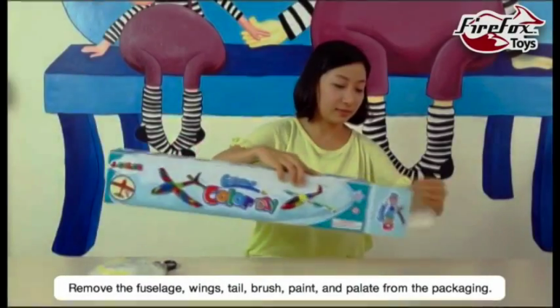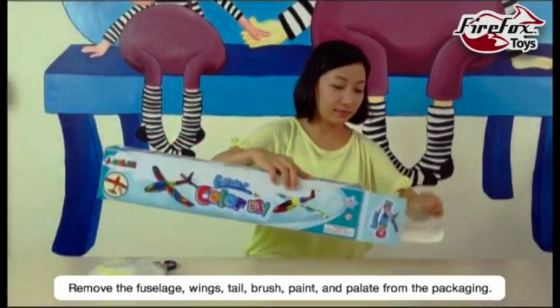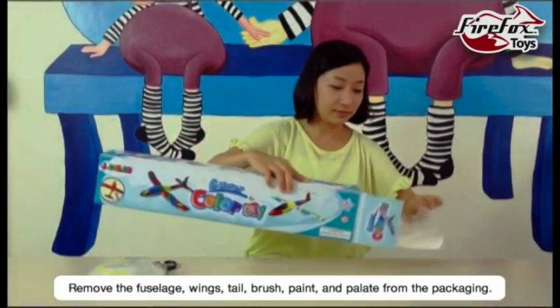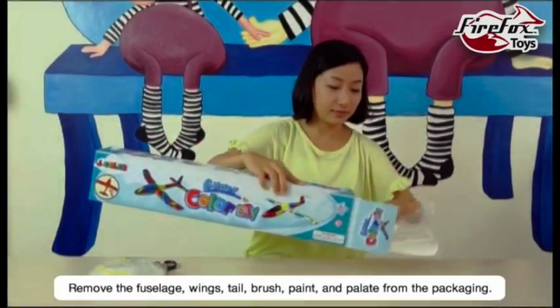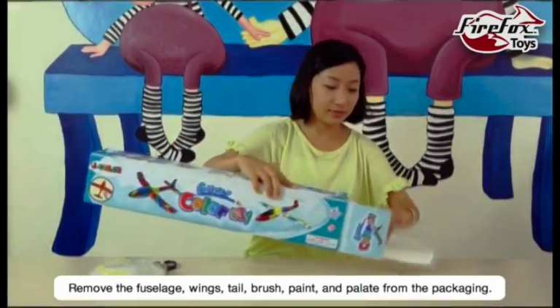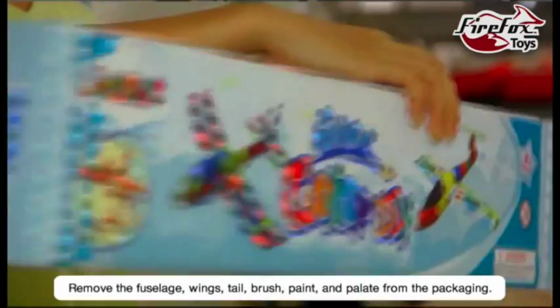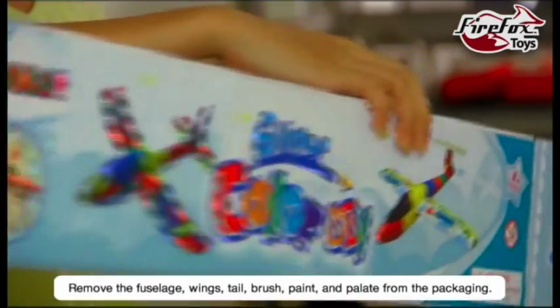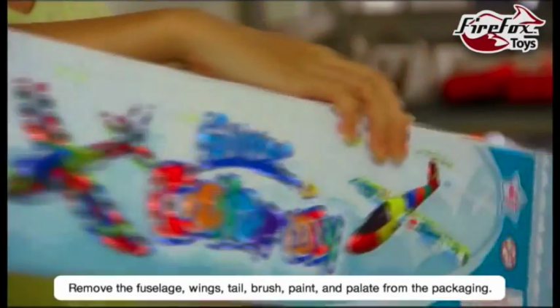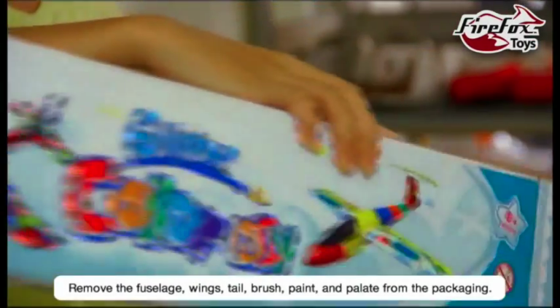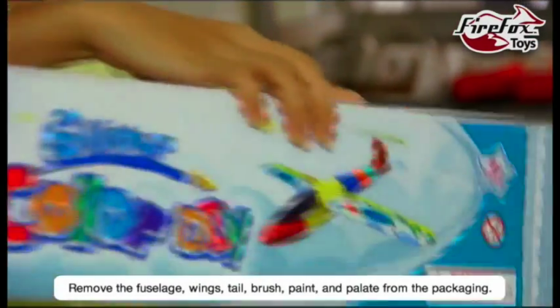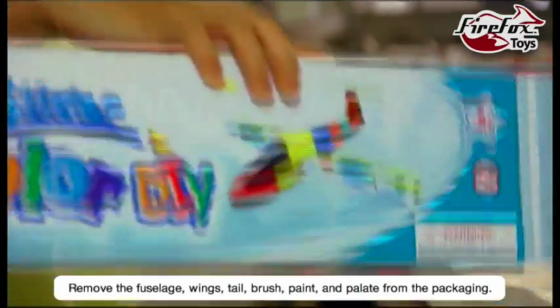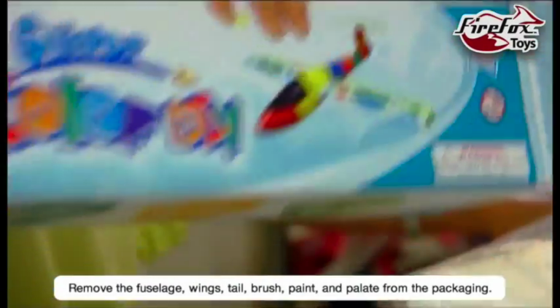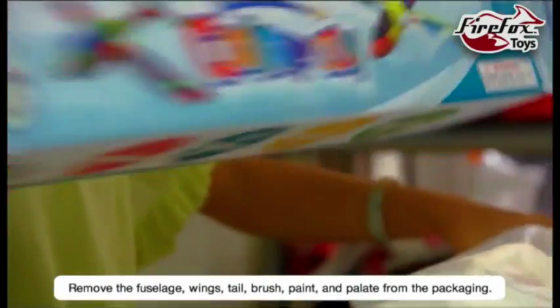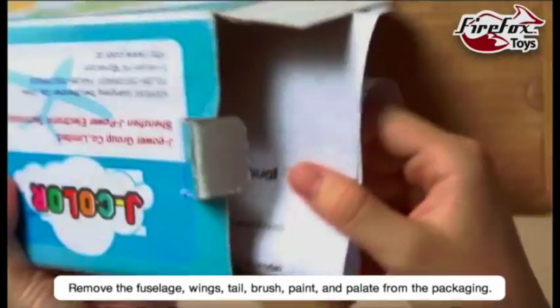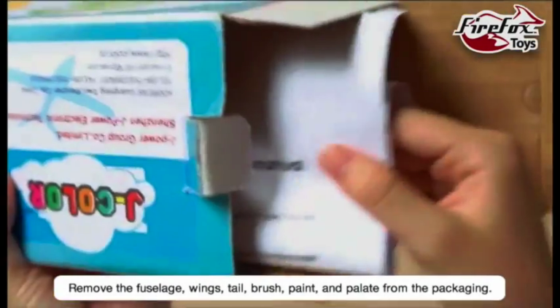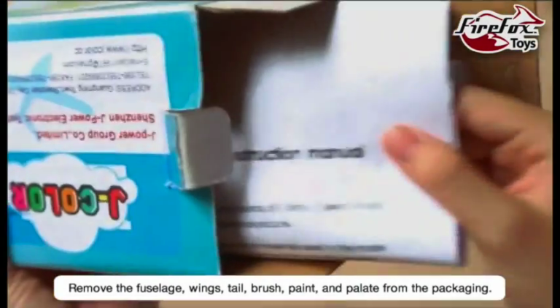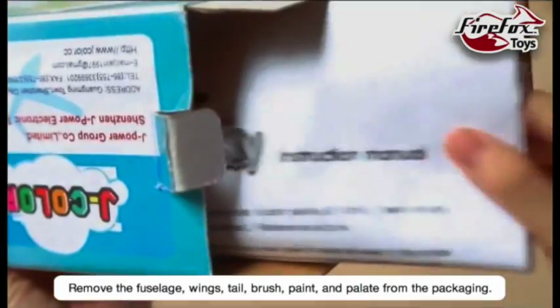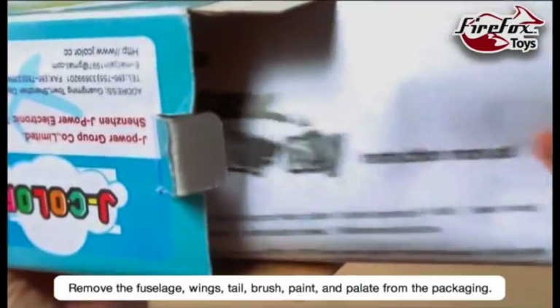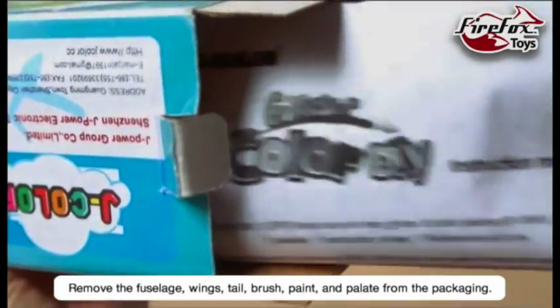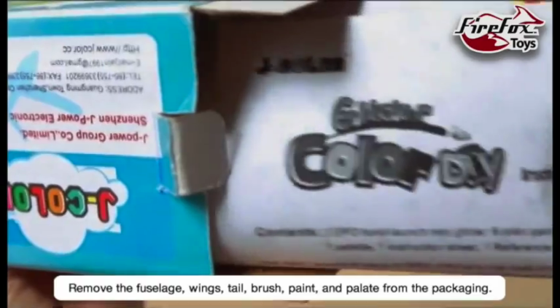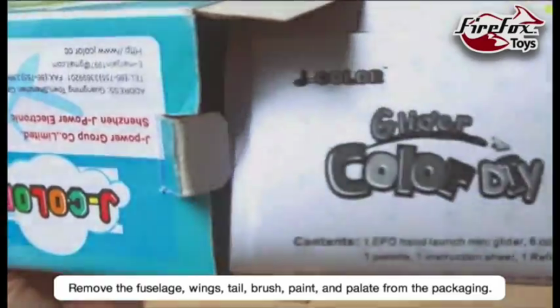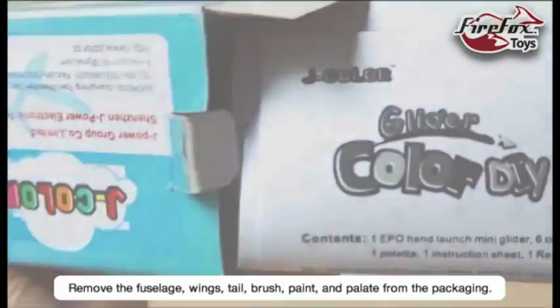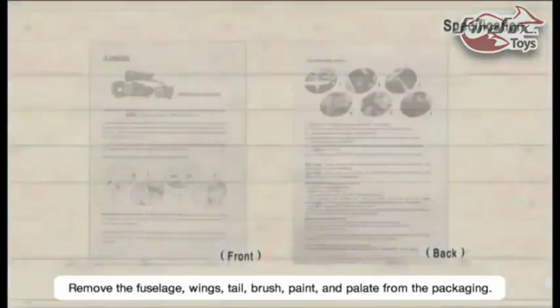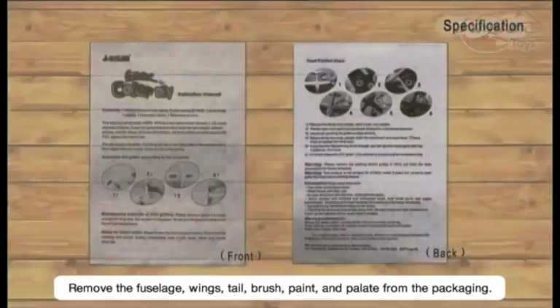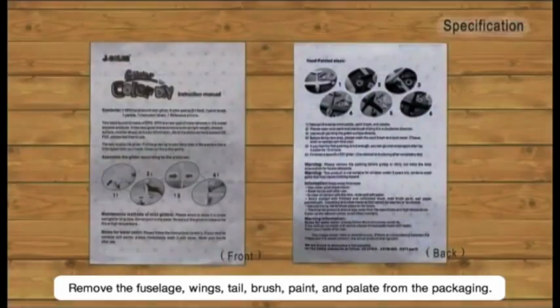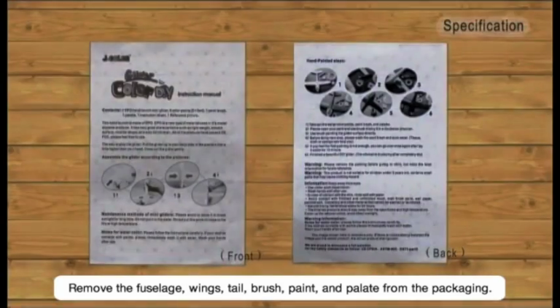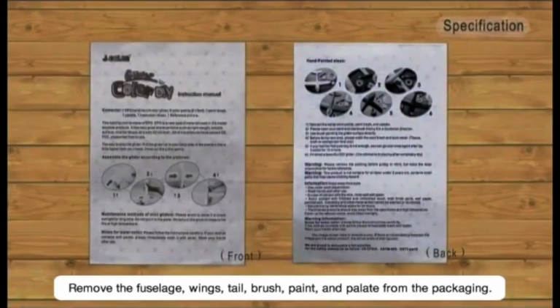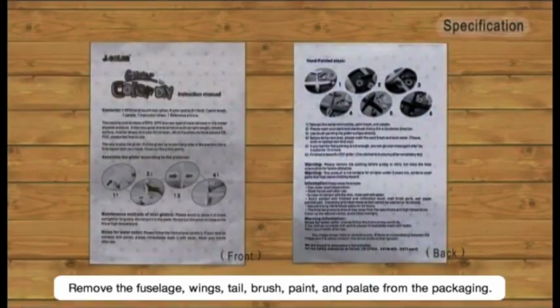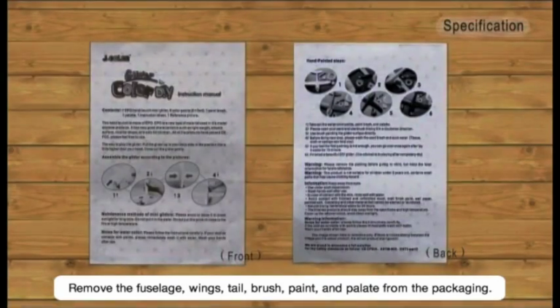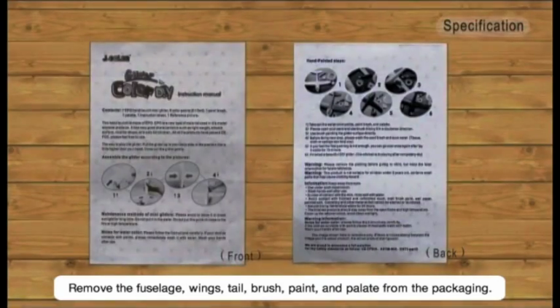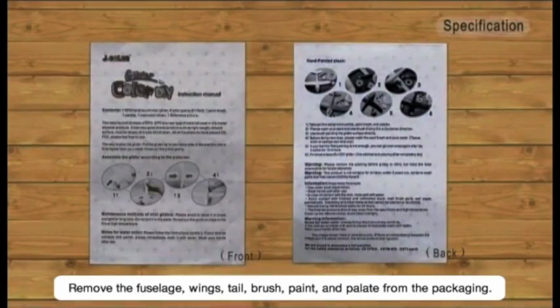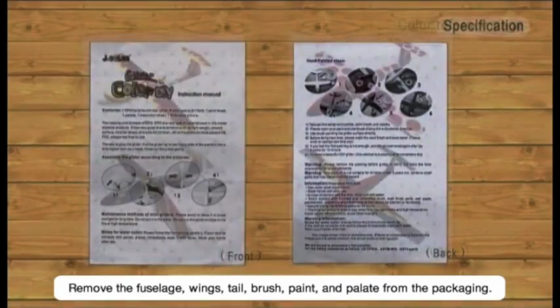Remove the fuselage, wing, tail, brush, paint, and palette from the packaging.